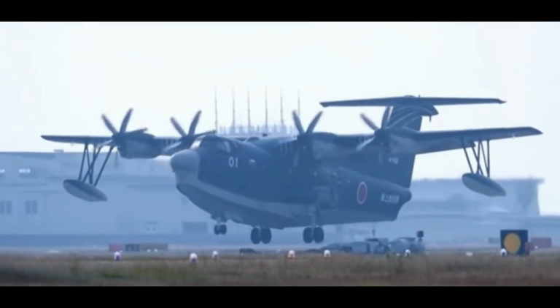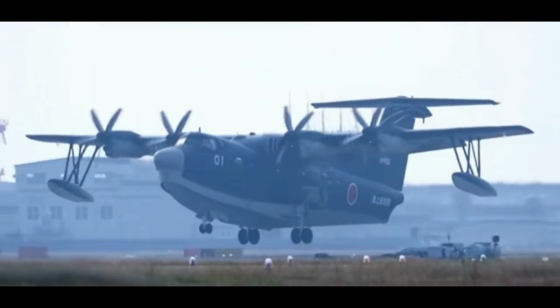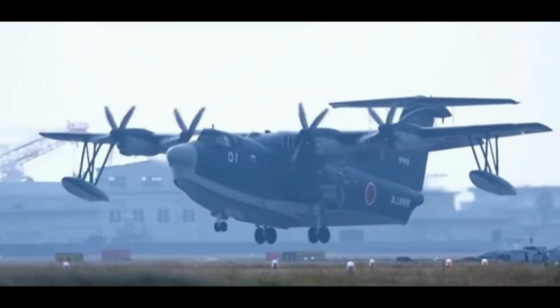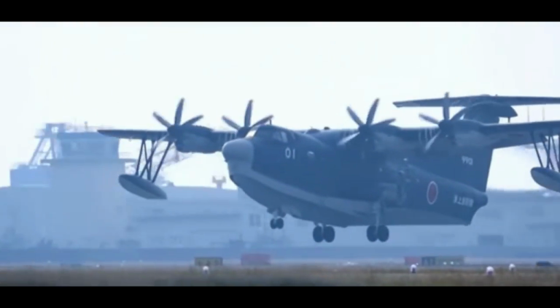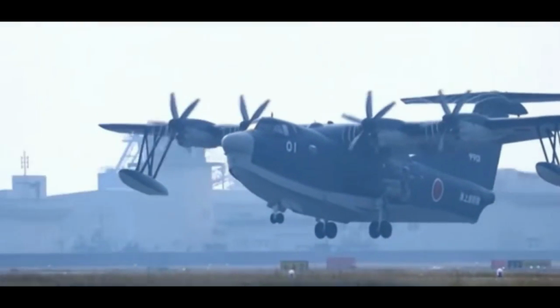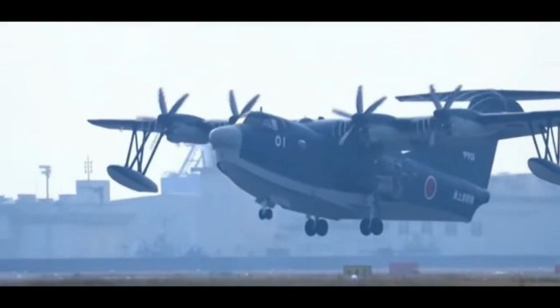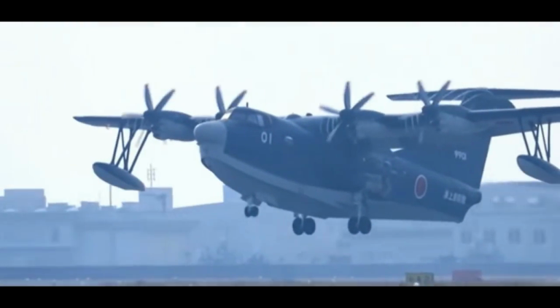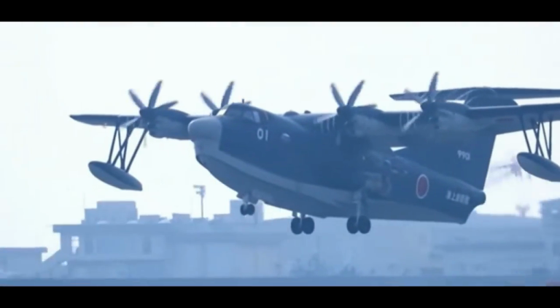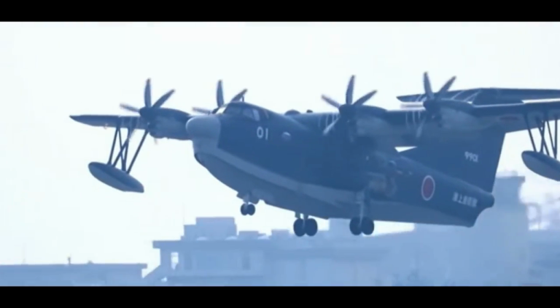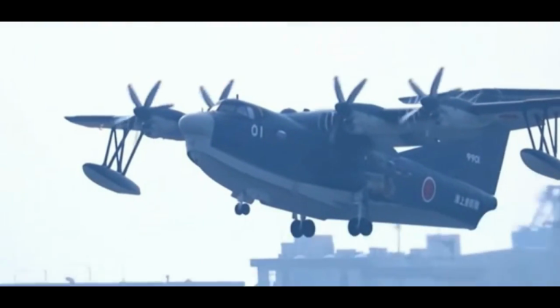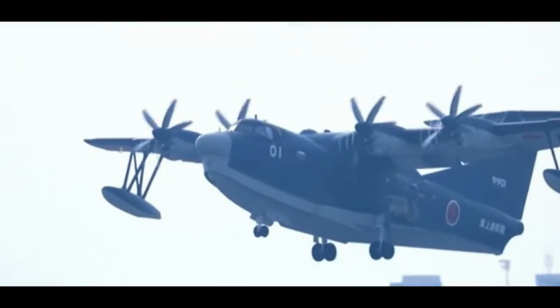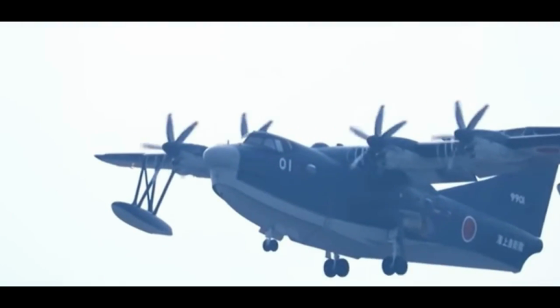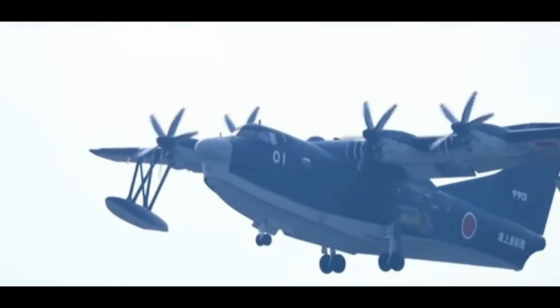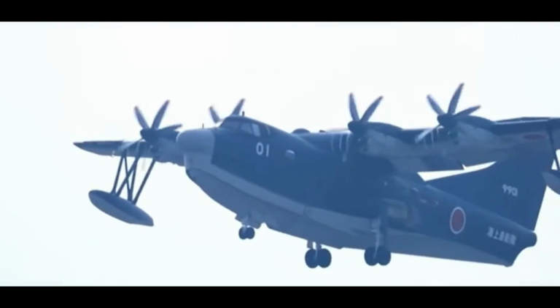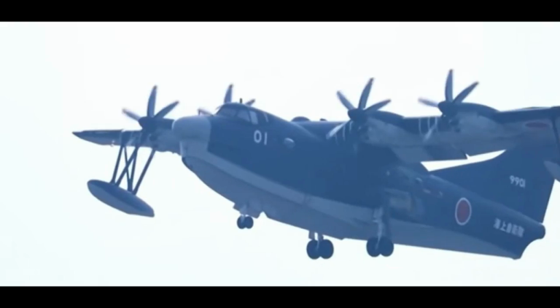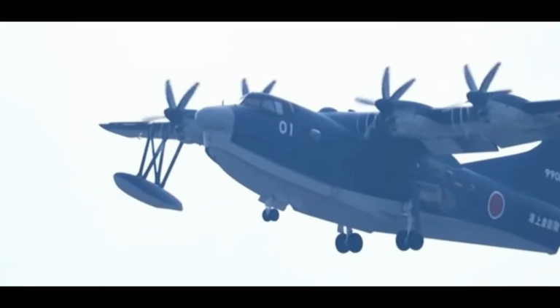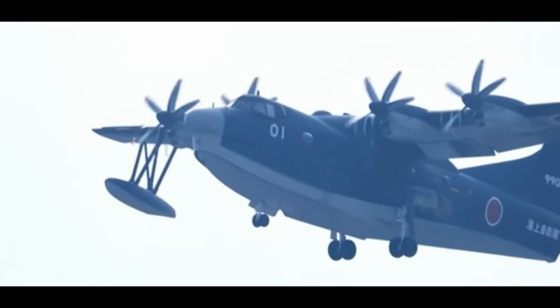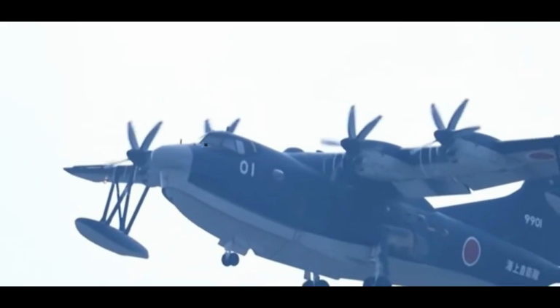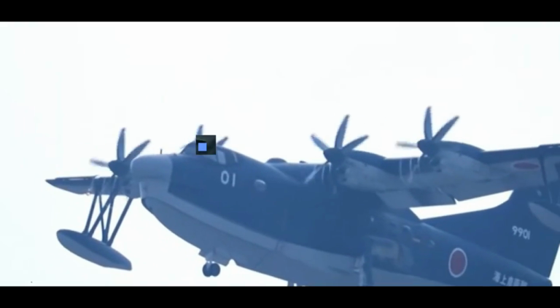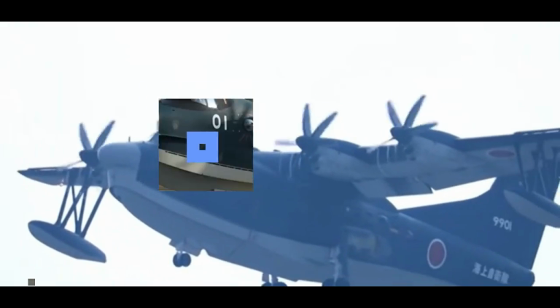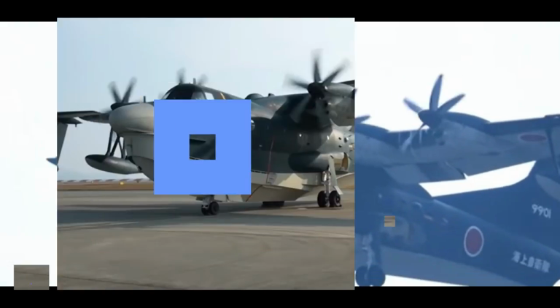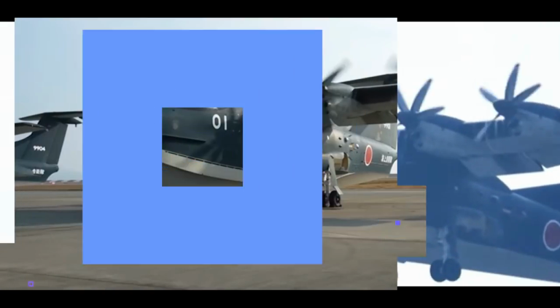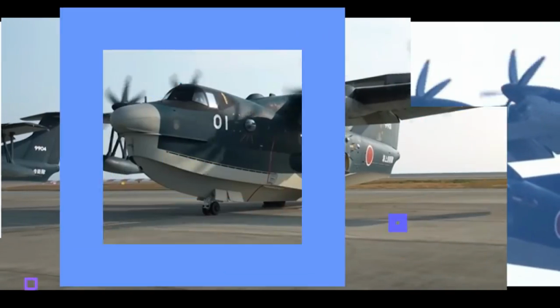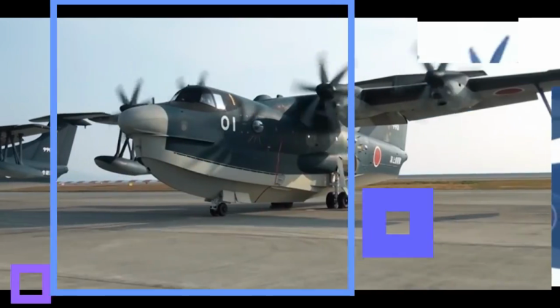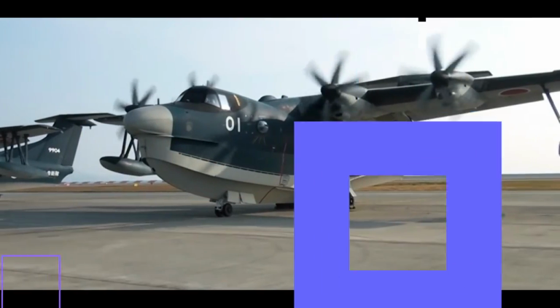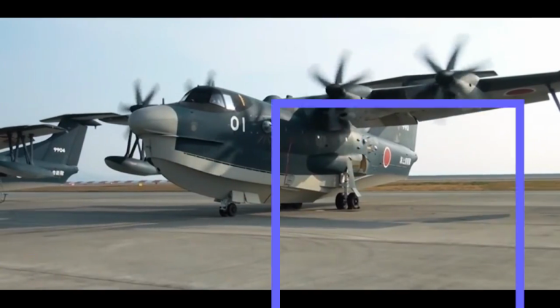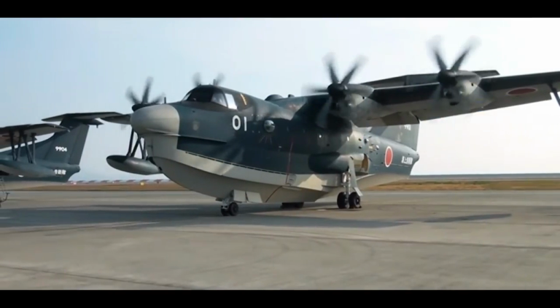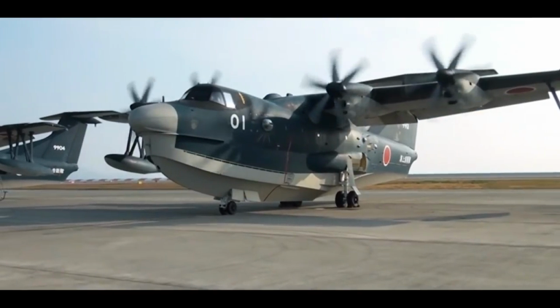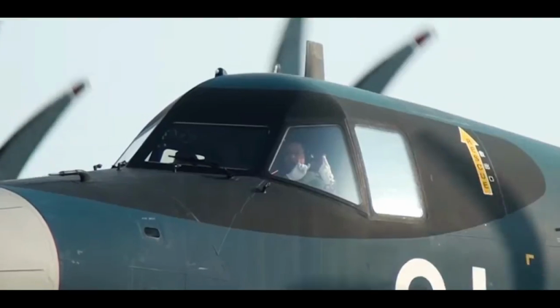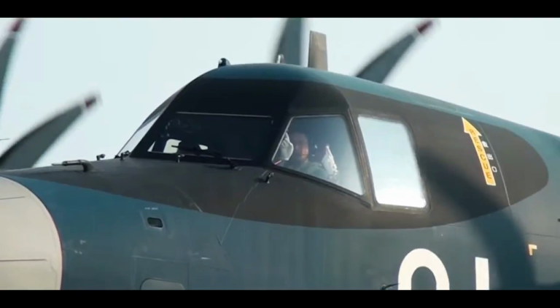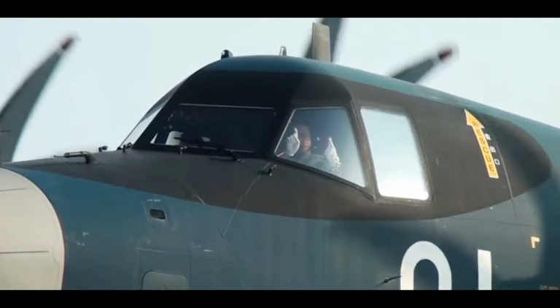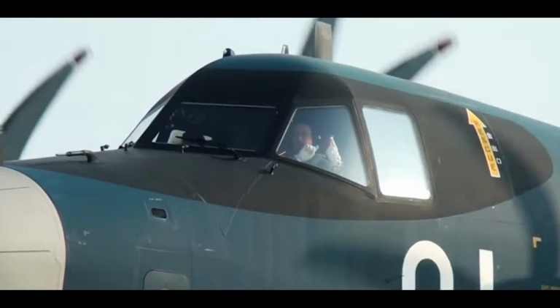Thanks for watching. Please share your thoughts about Japan's Shinmeiwa US-2 aircraft in the comments section.